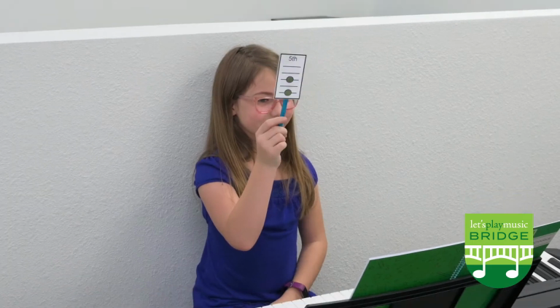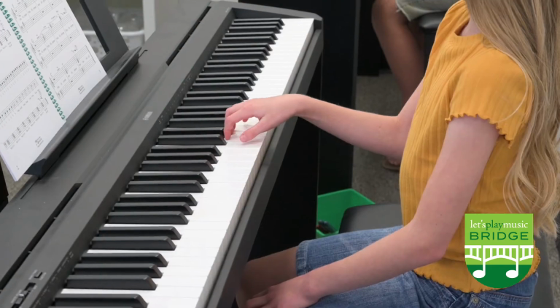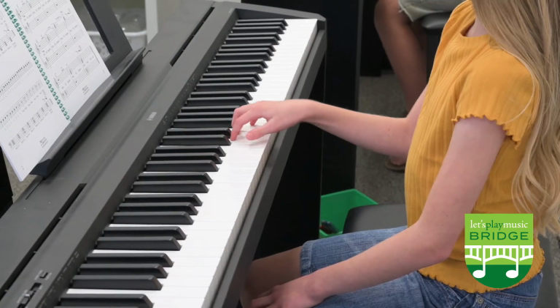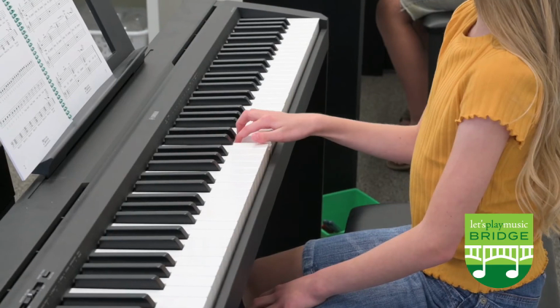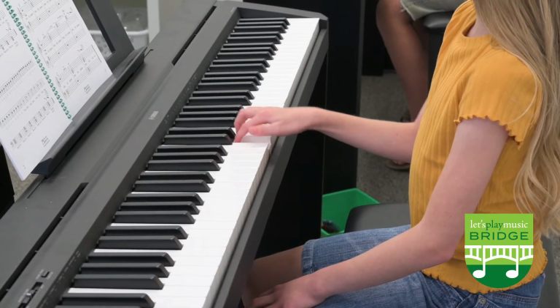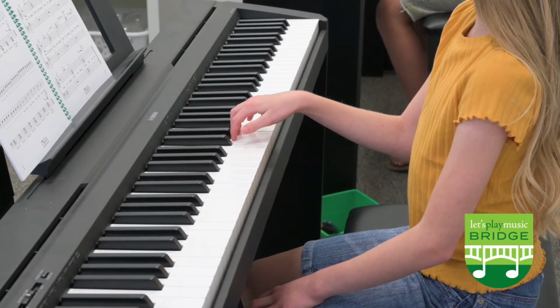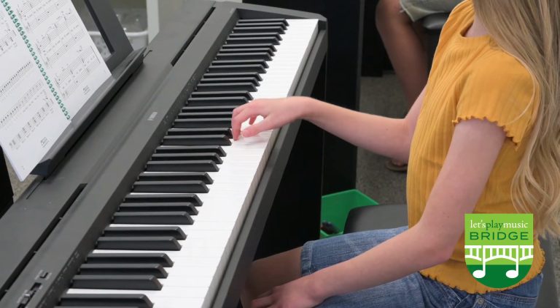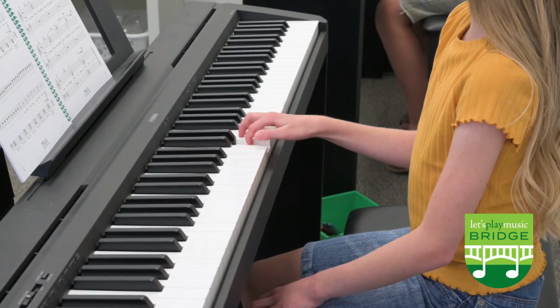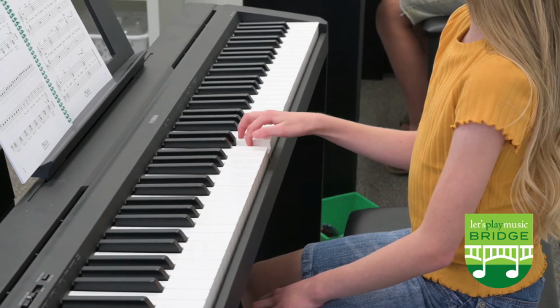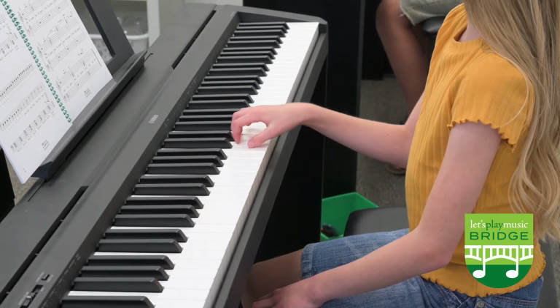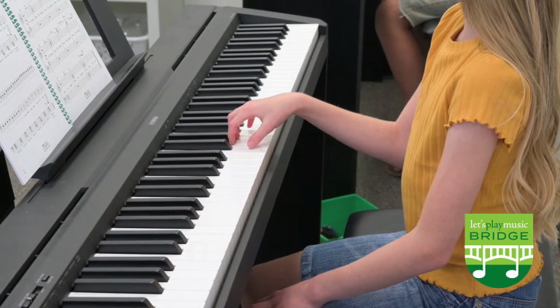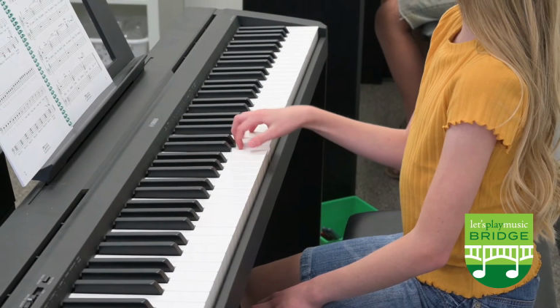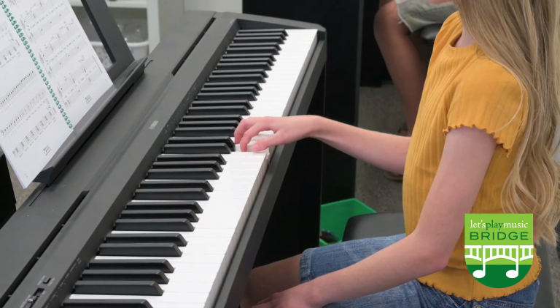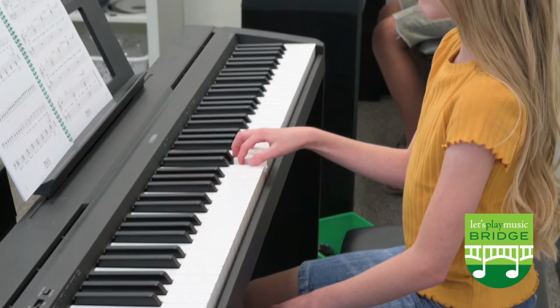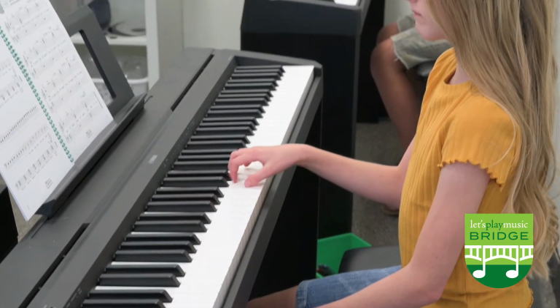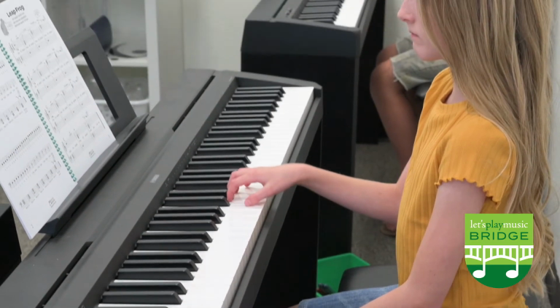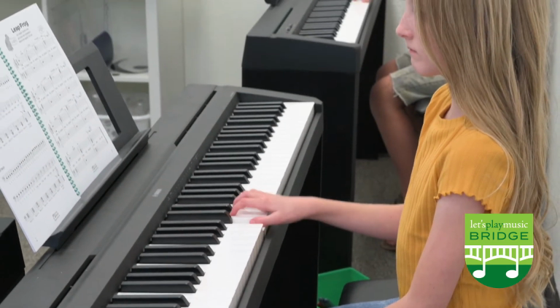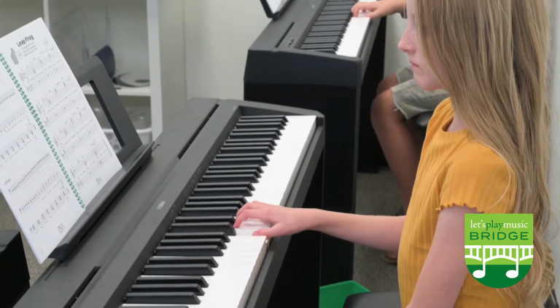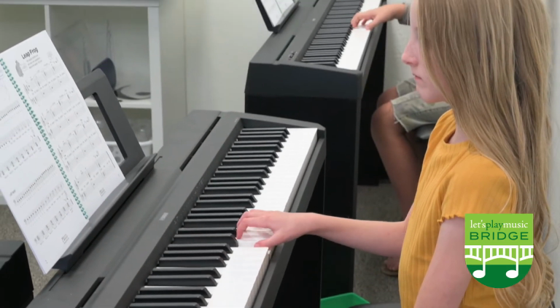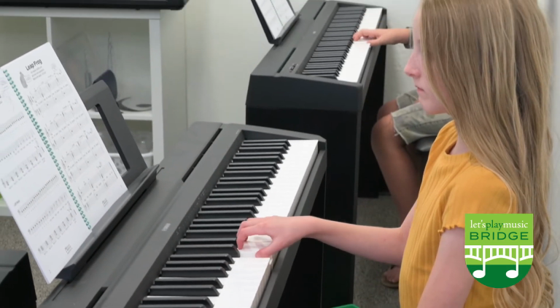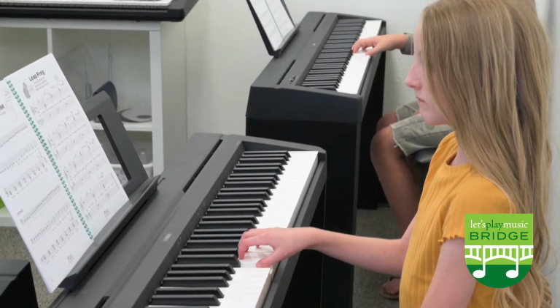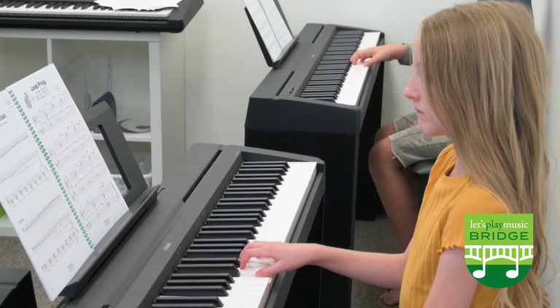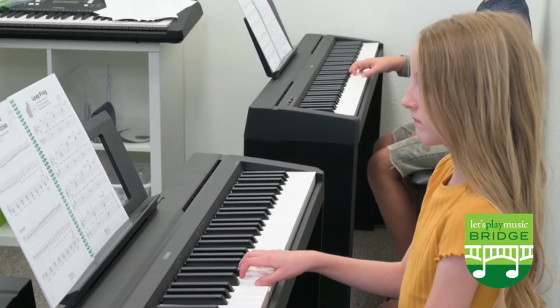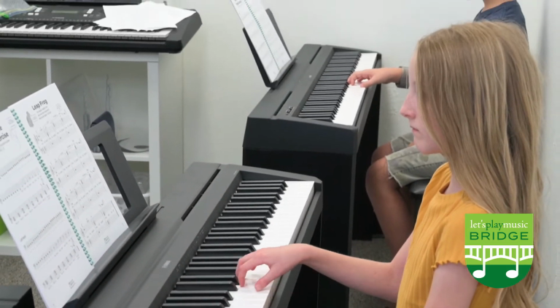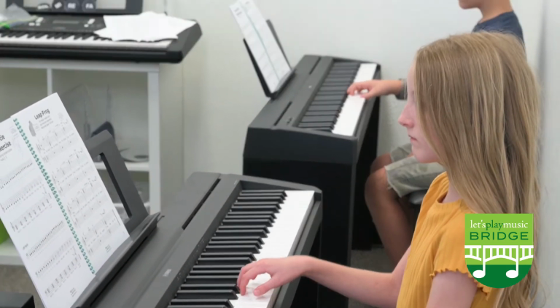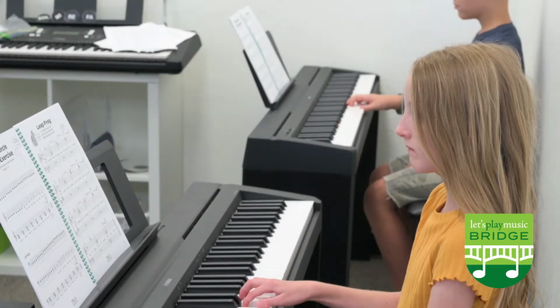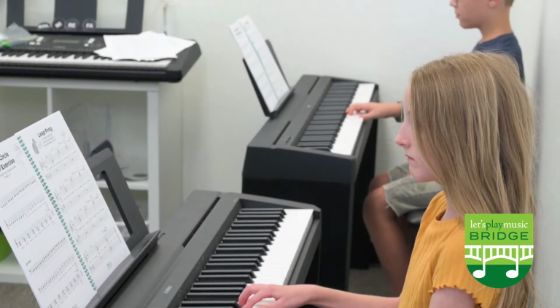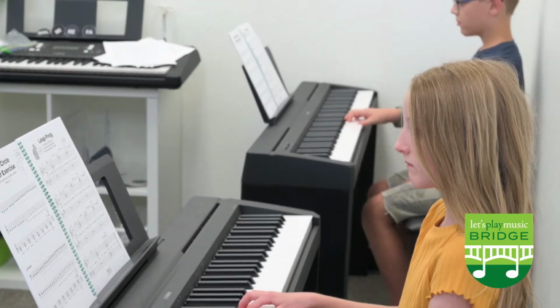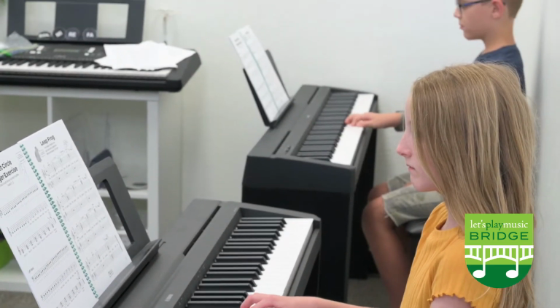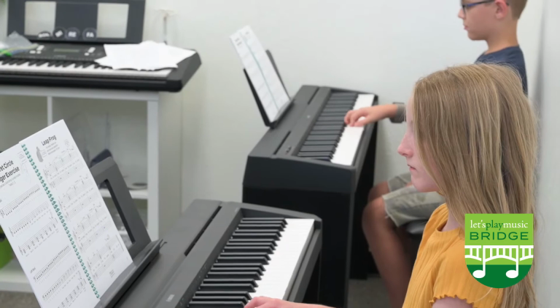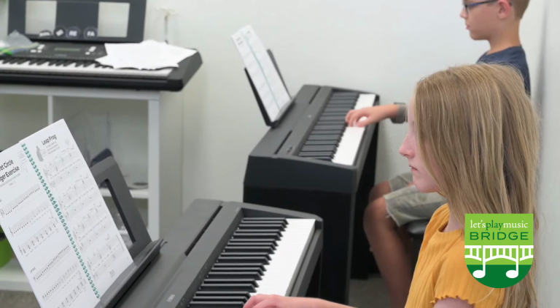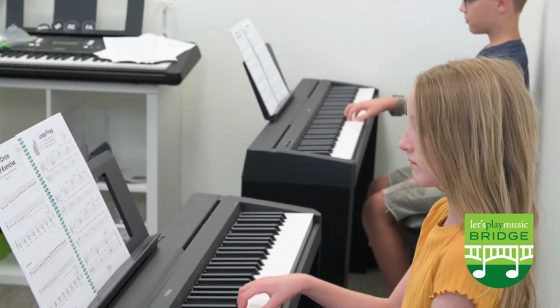Sight reading. Here come our half notes. C, hold, D, hold.